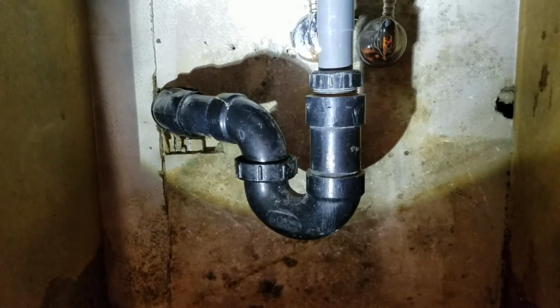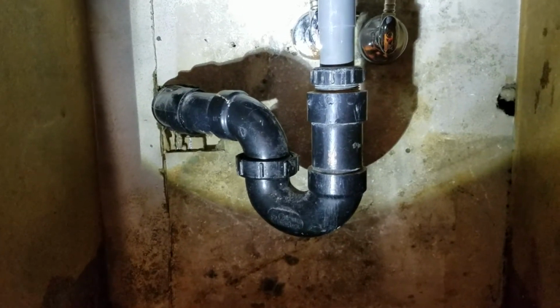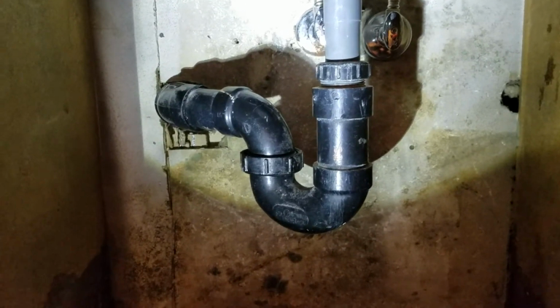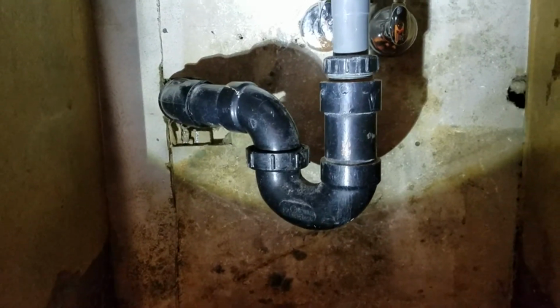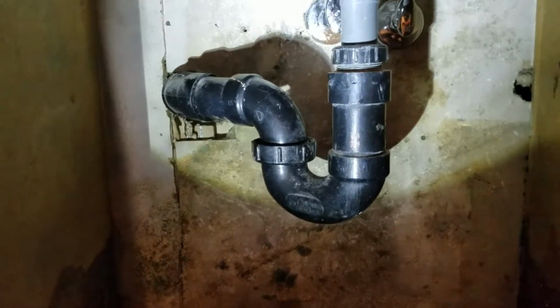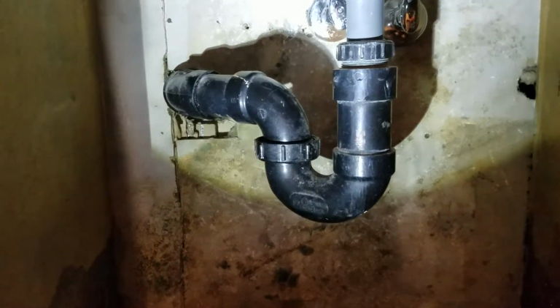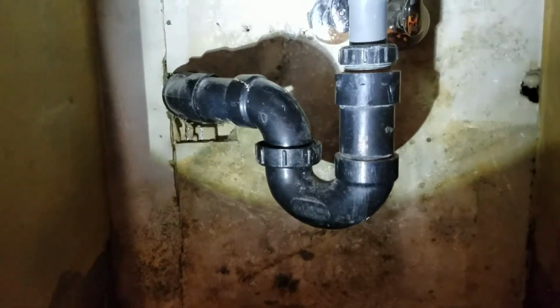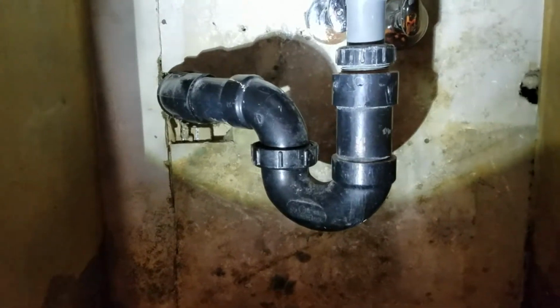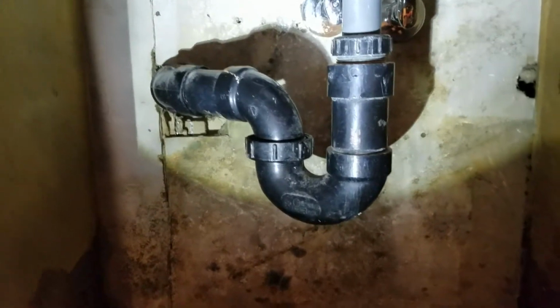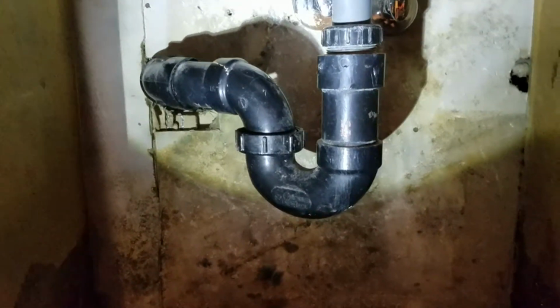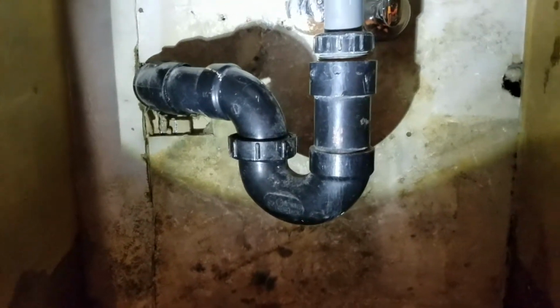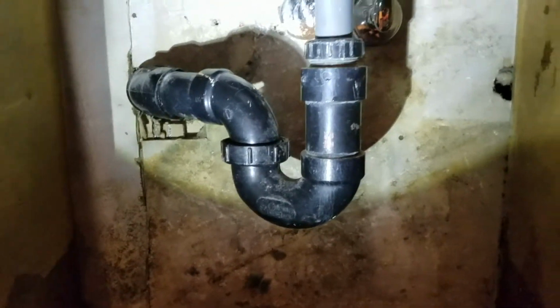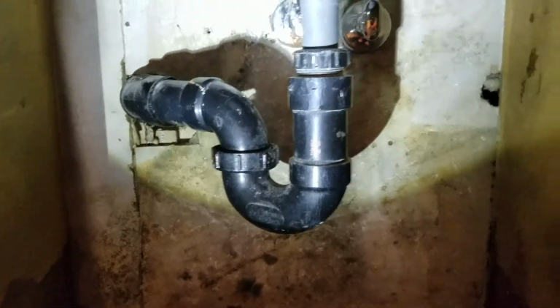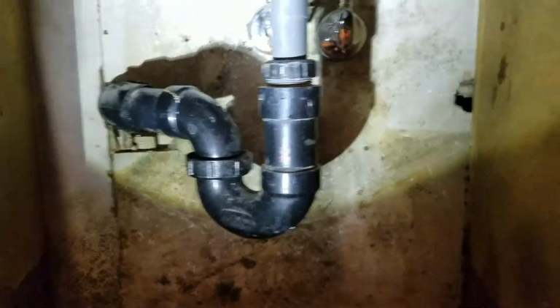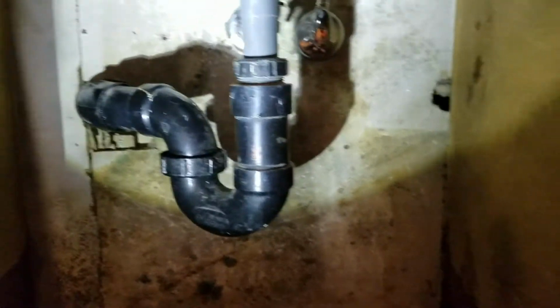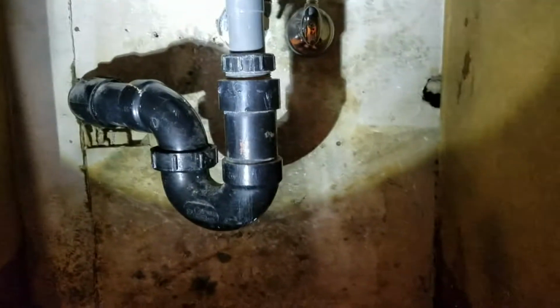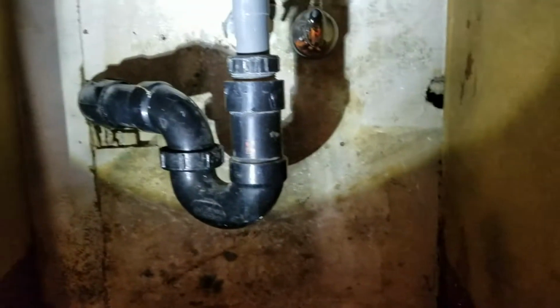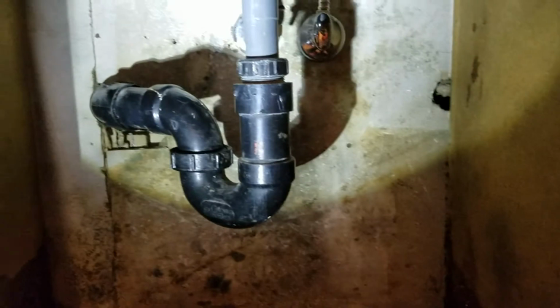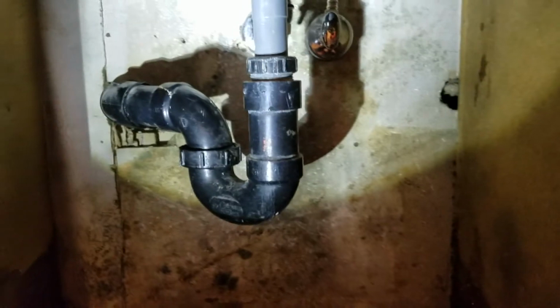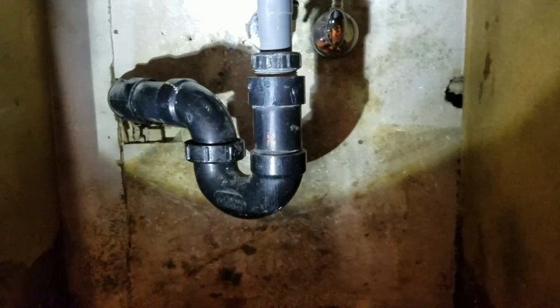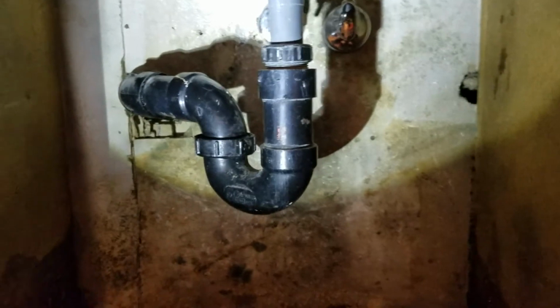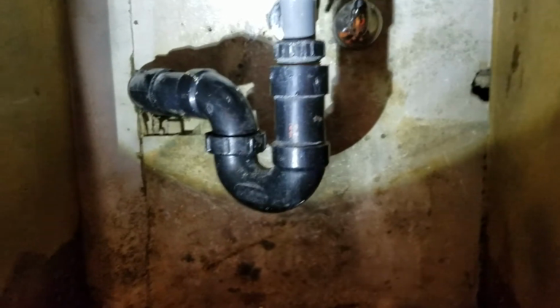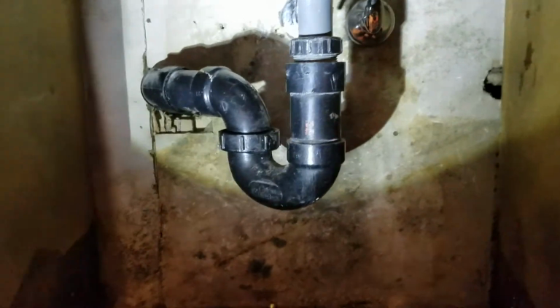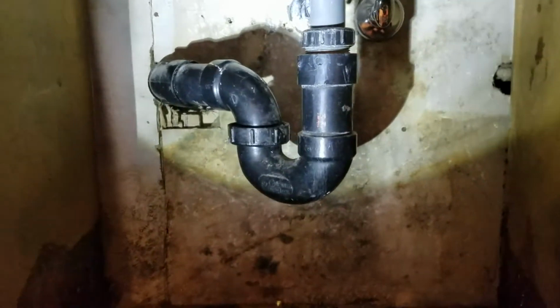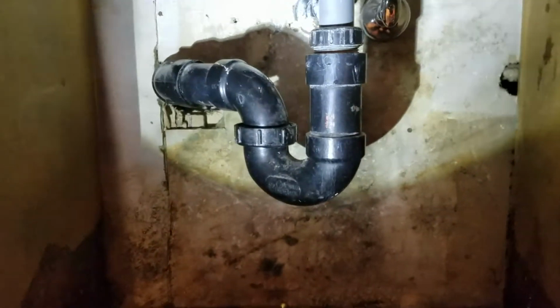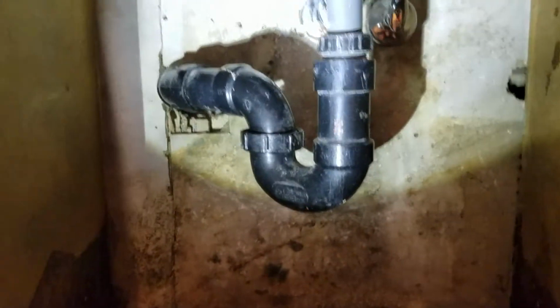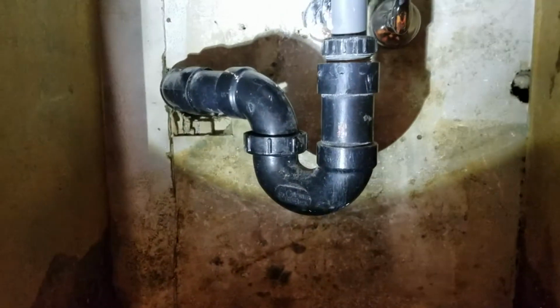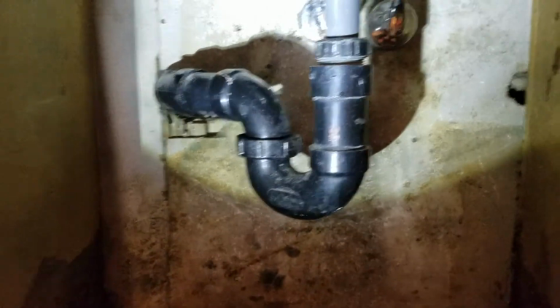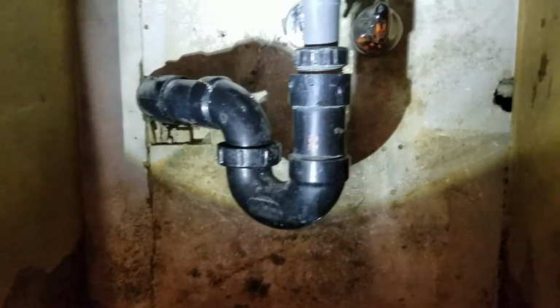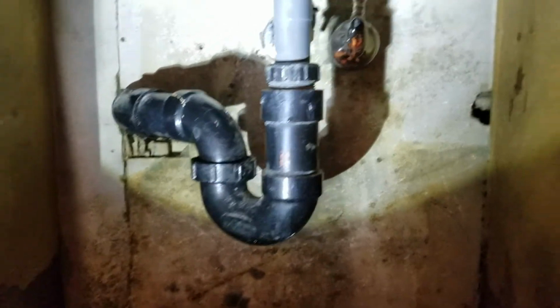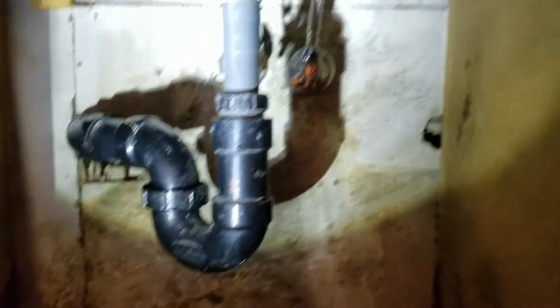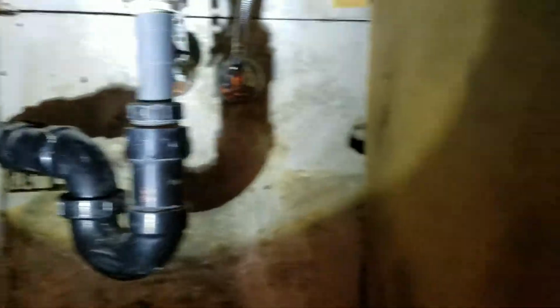So we're in Clovis, California. We just came out here and finished installing some shutoff valves and some braided supply lines.